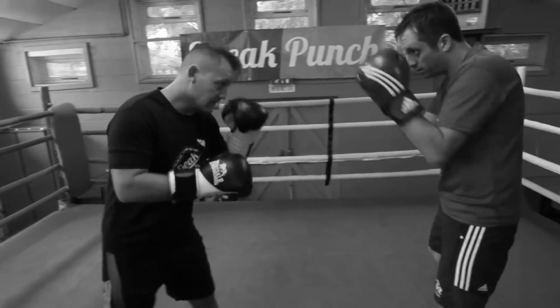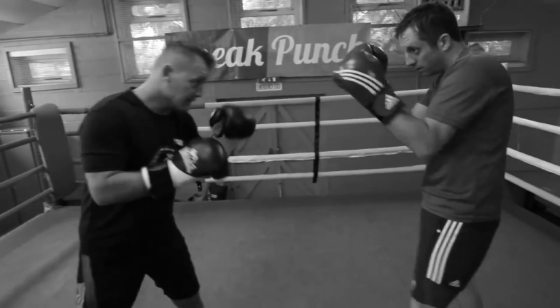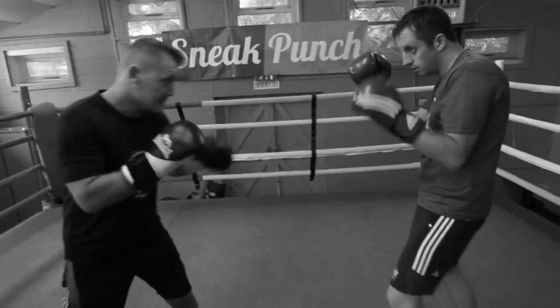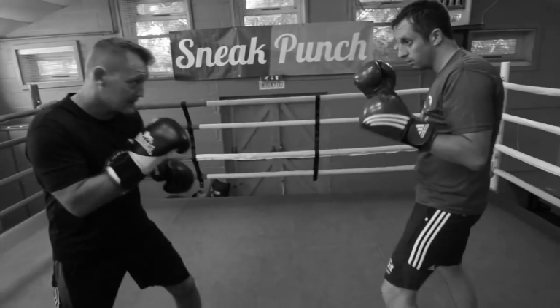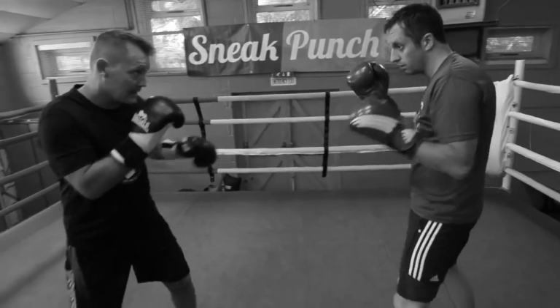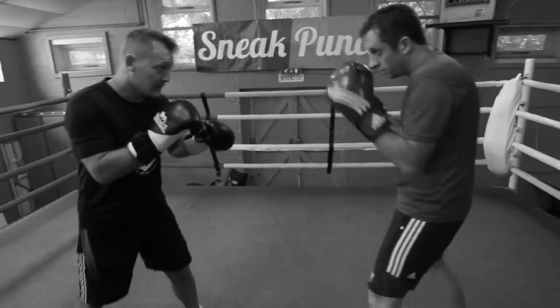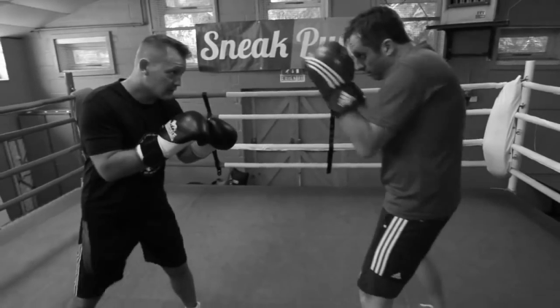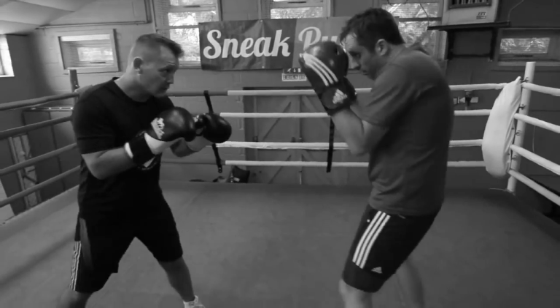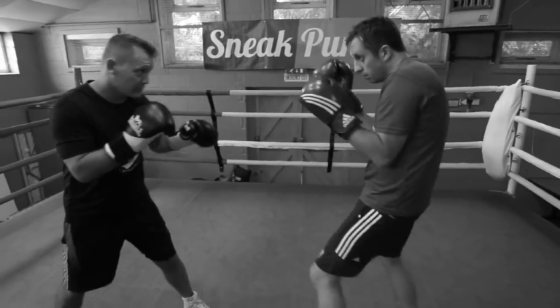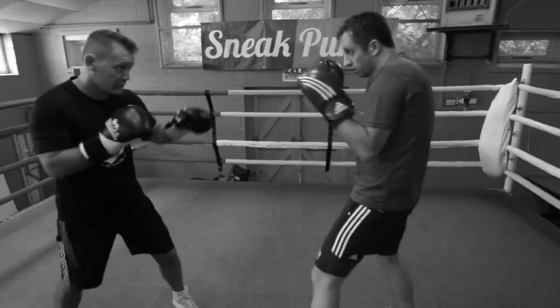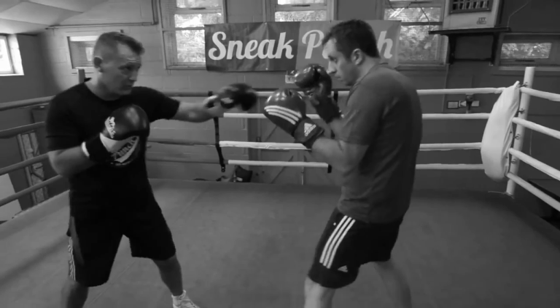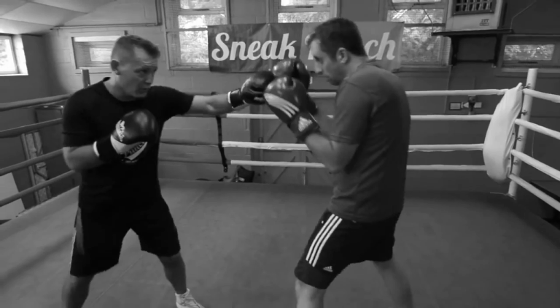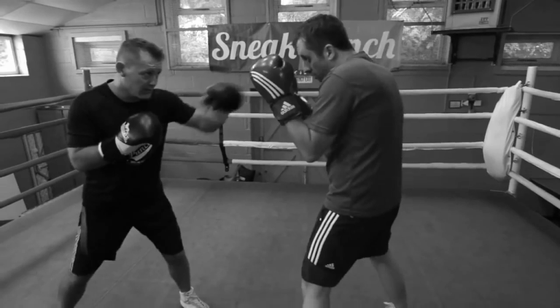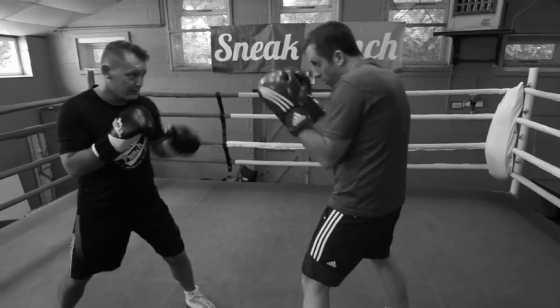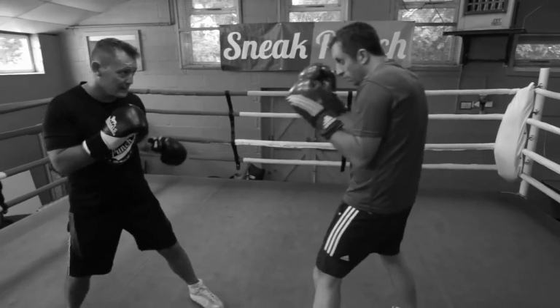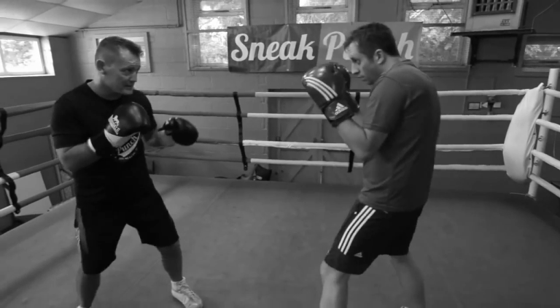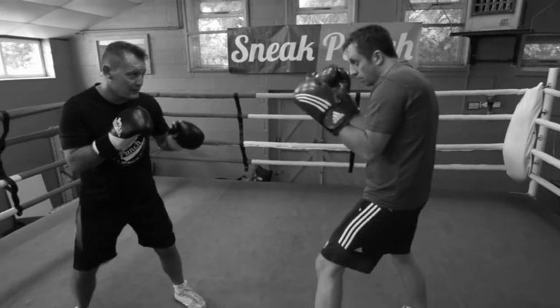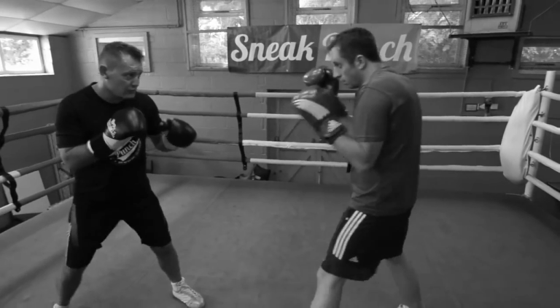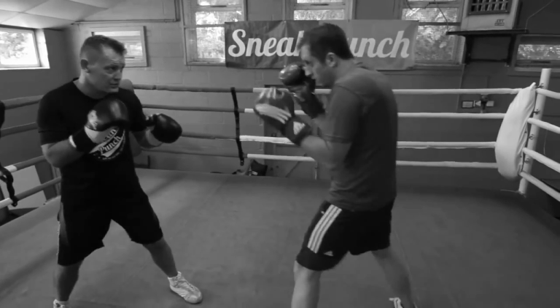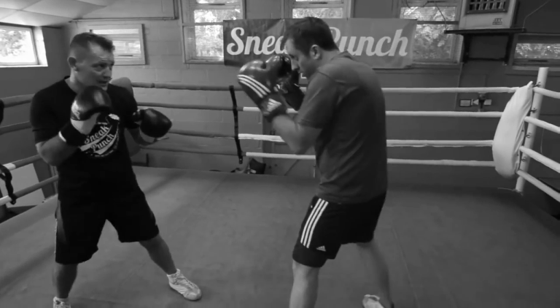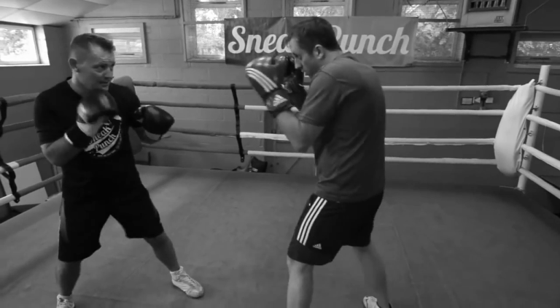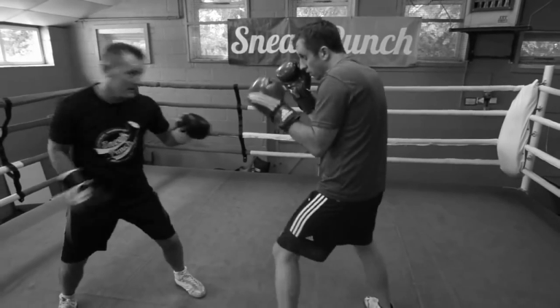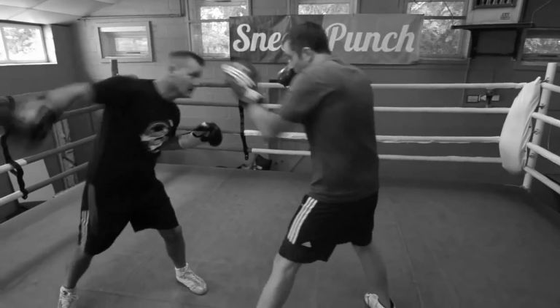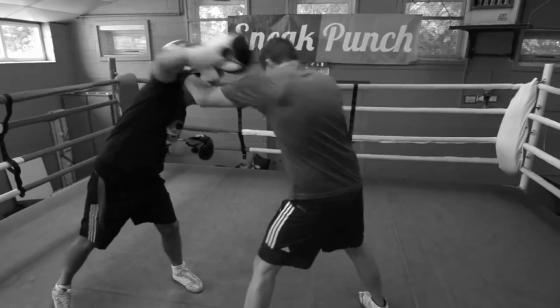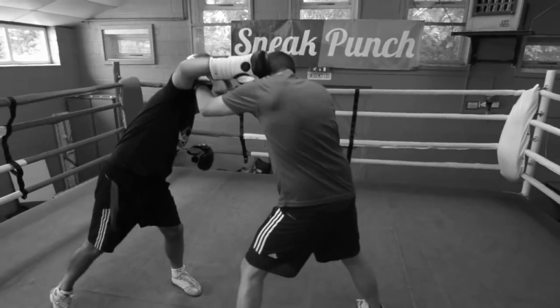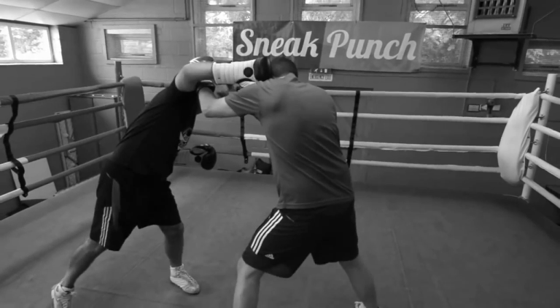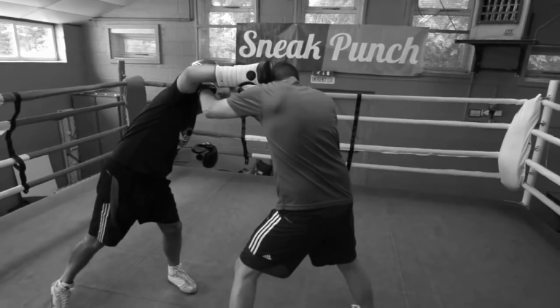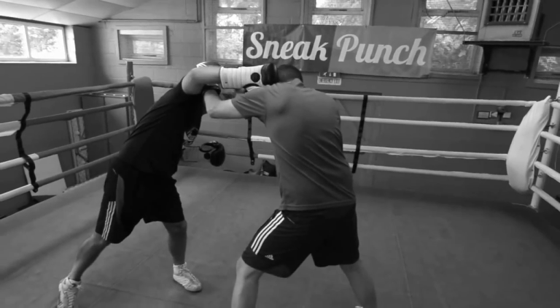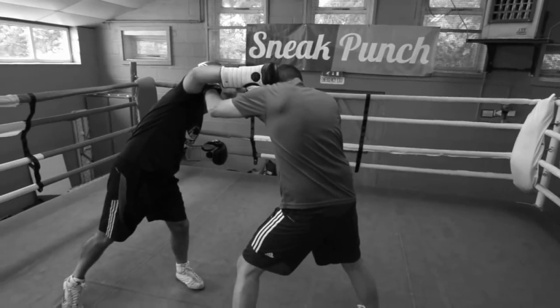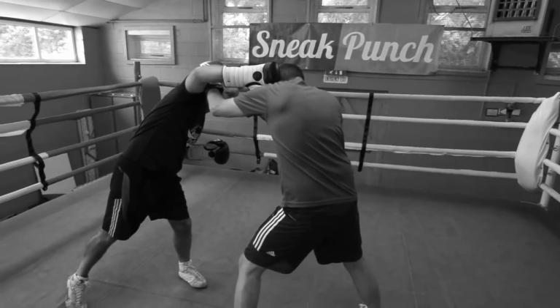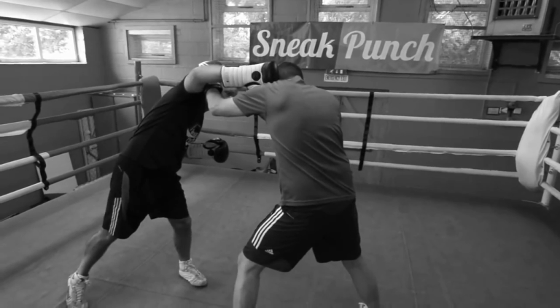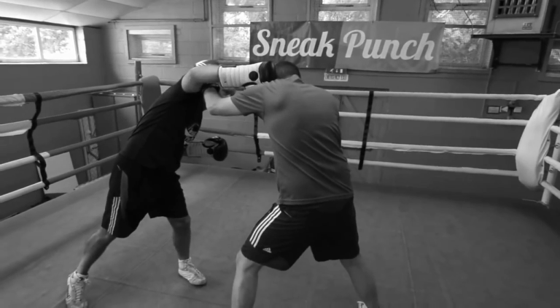If he keeps his guard there, another one you can do is go over and right — as he throws his jab, you can come in with the right hand.